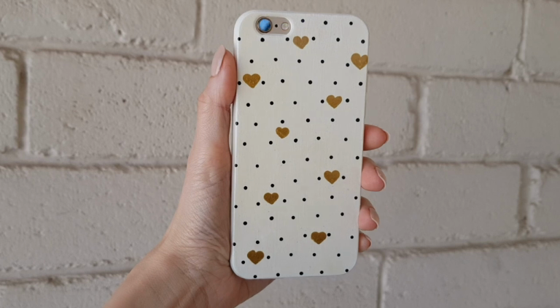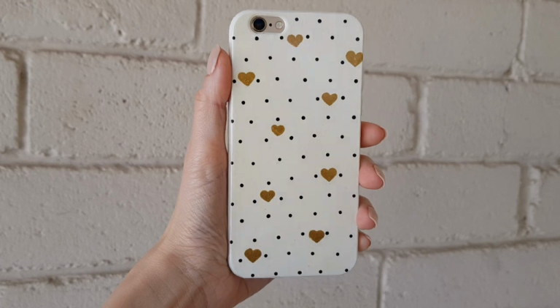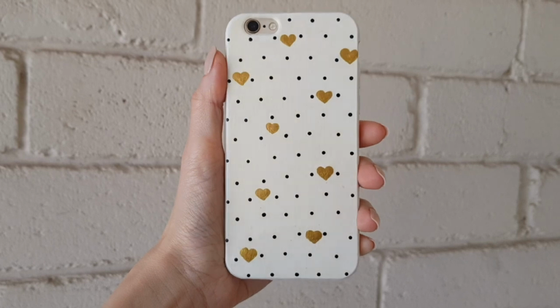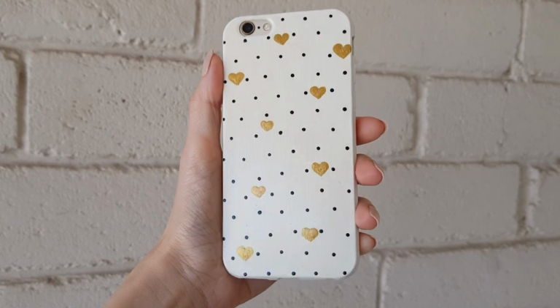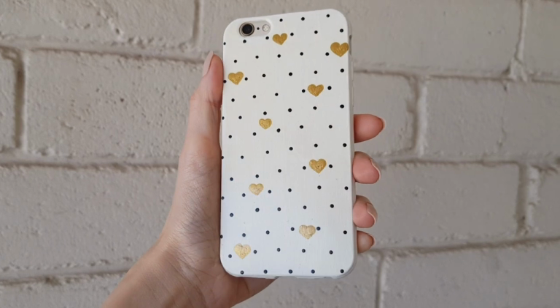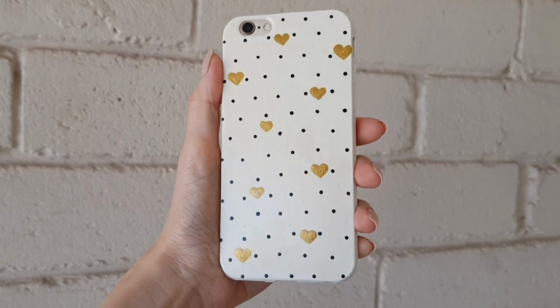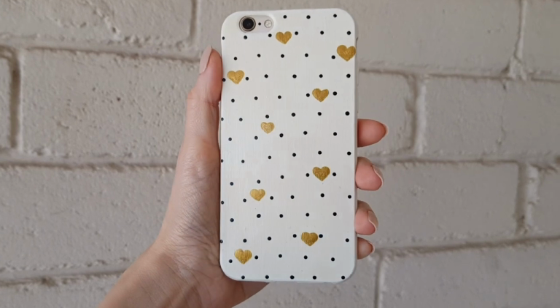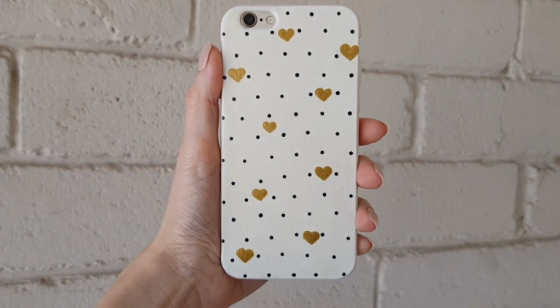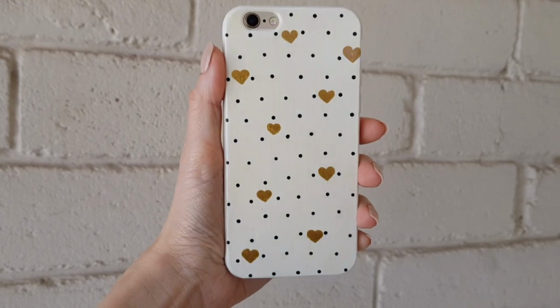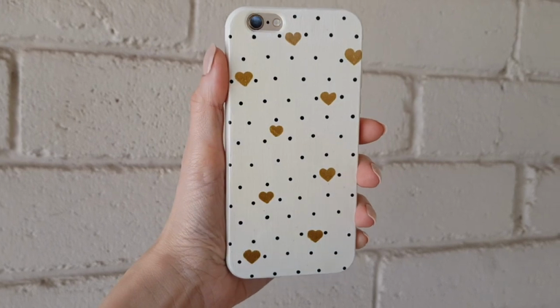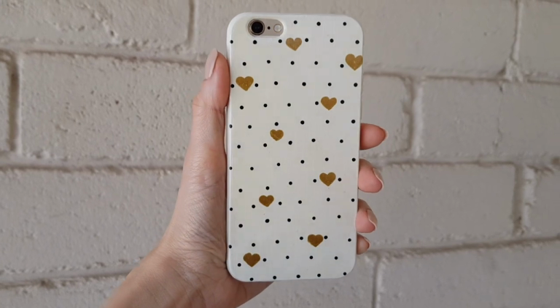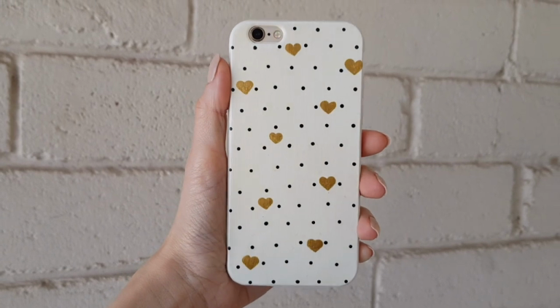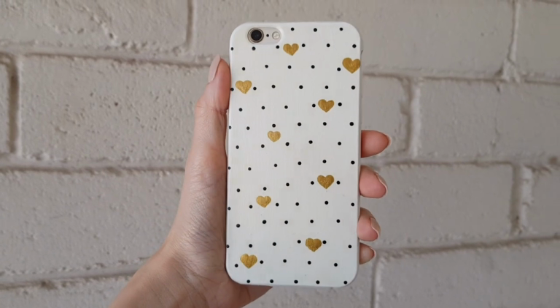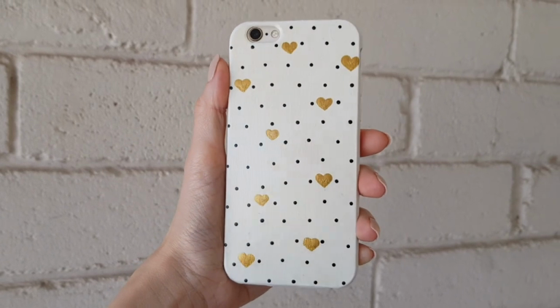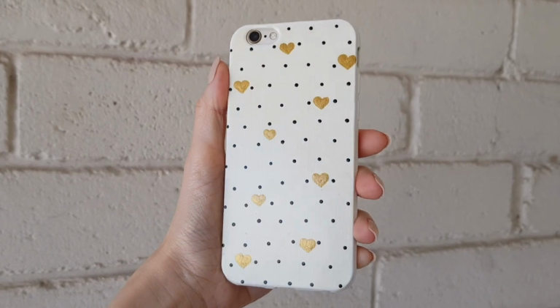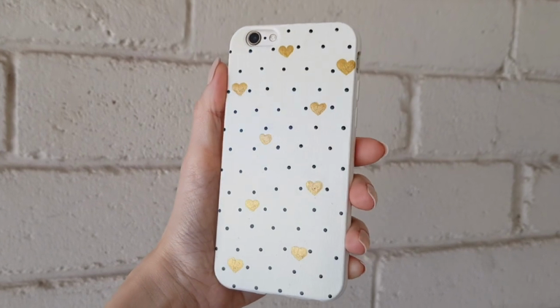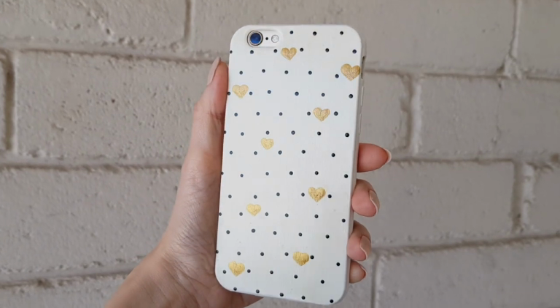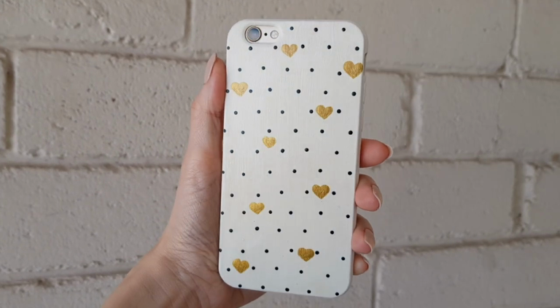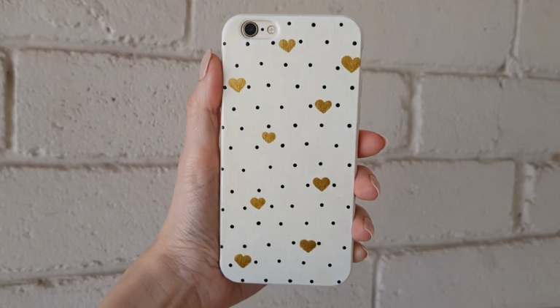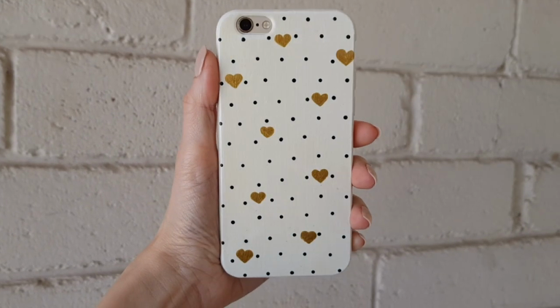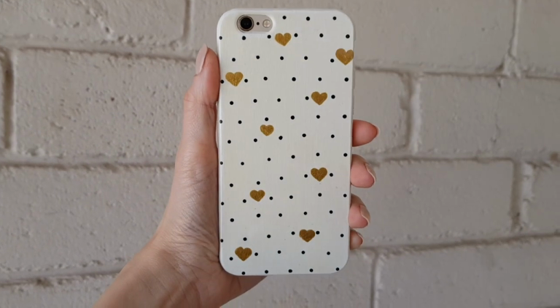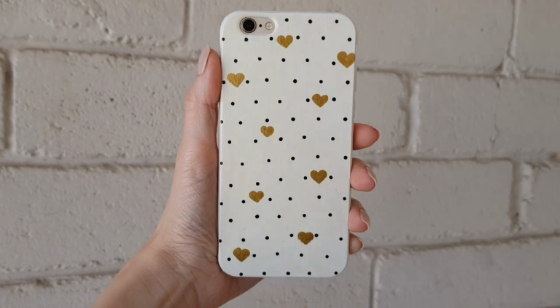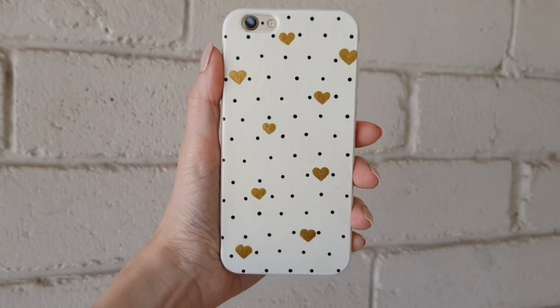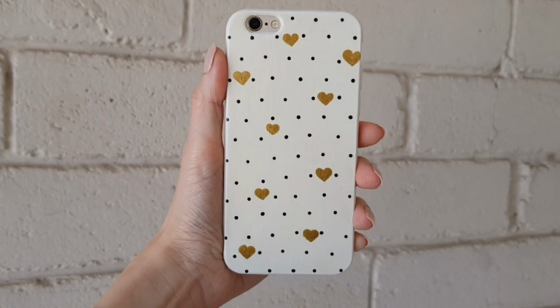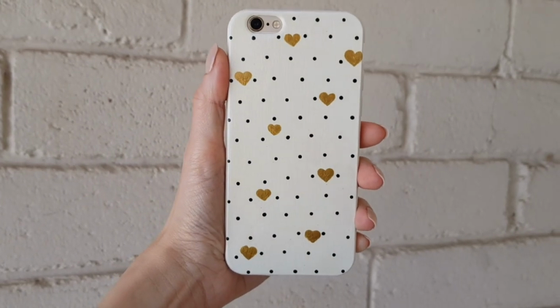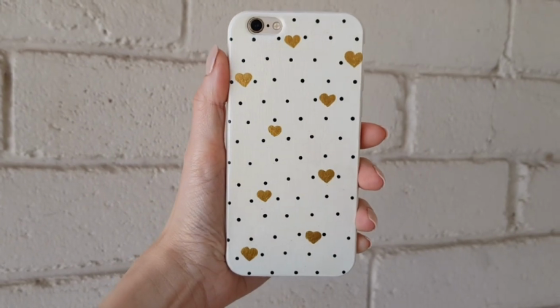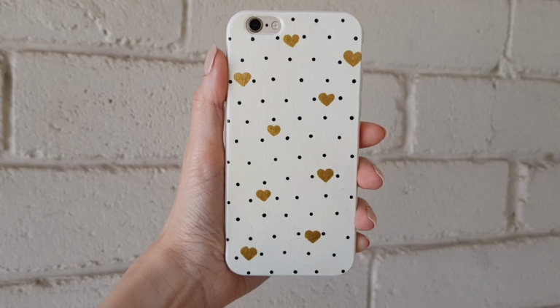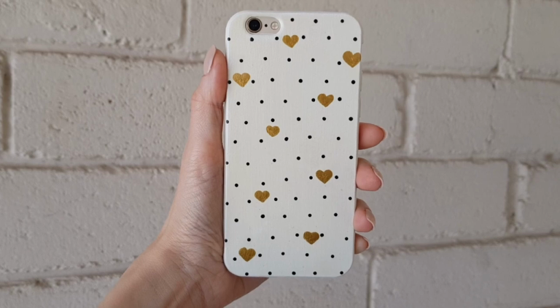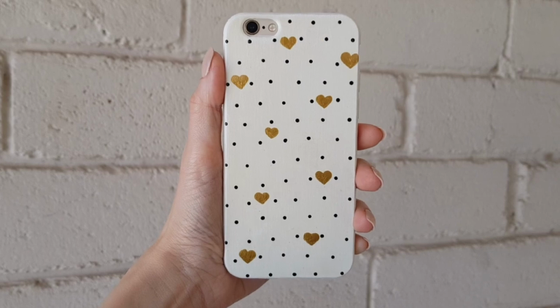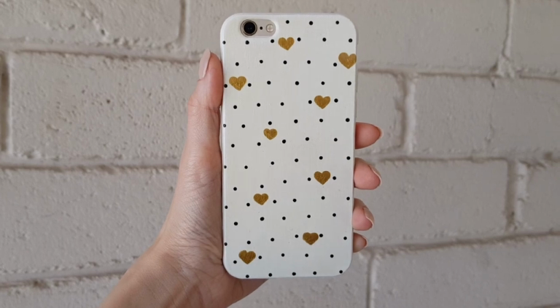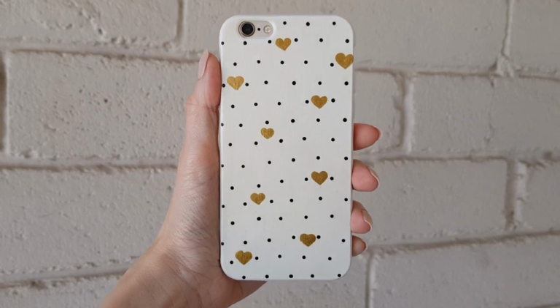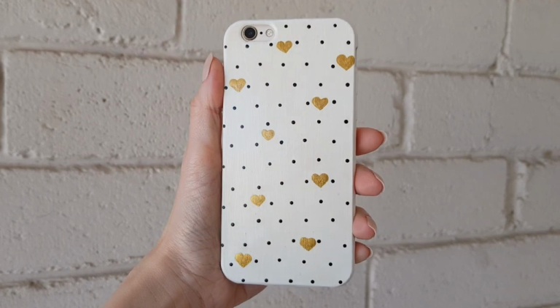Hey guys, it's Renisa. Today I thought I would share with you how to make this really easy polka dot and dainty hearts phone case DIY.